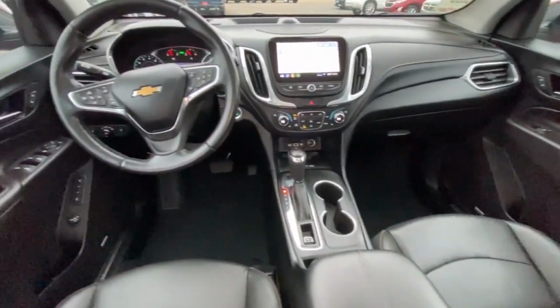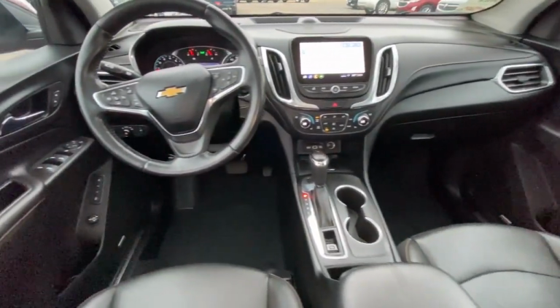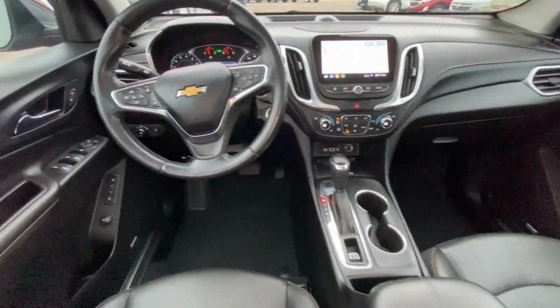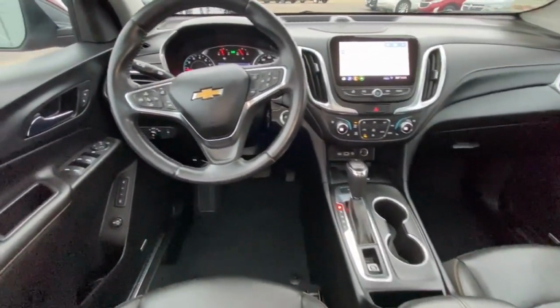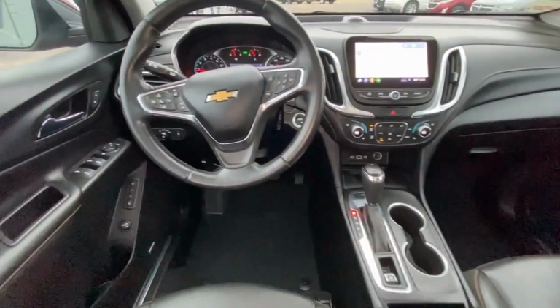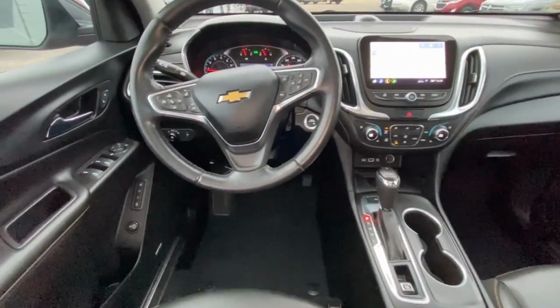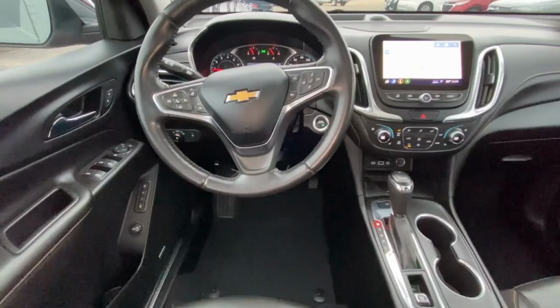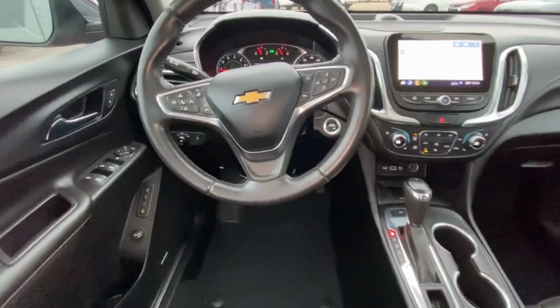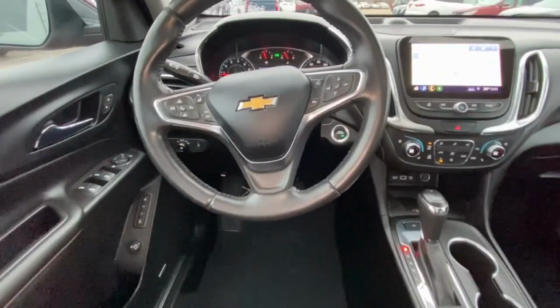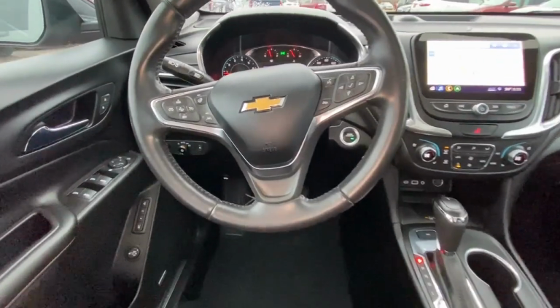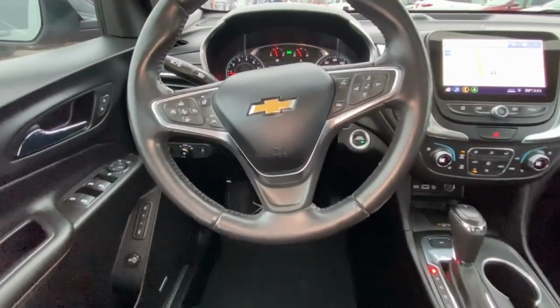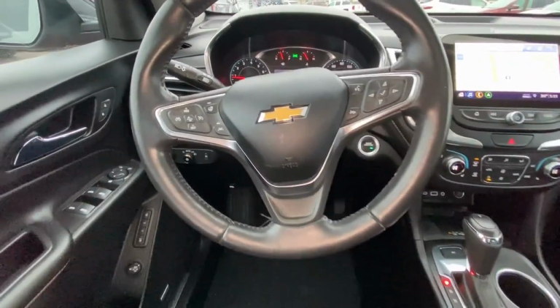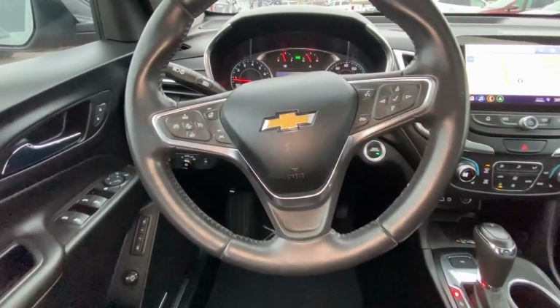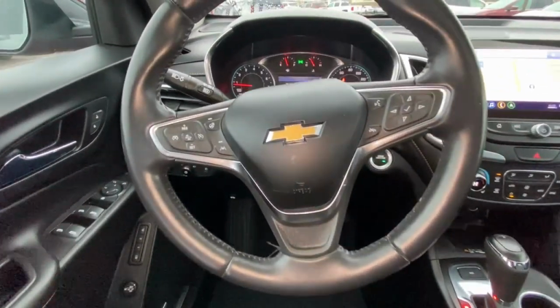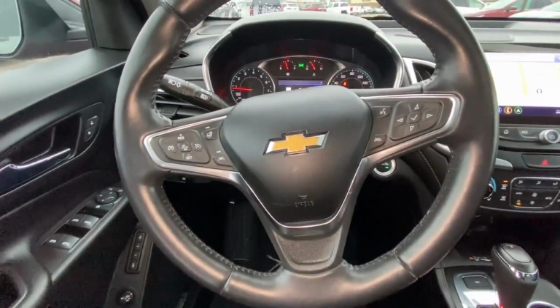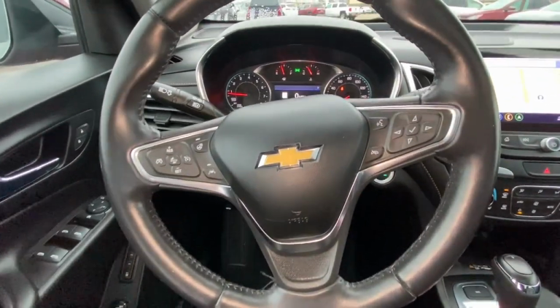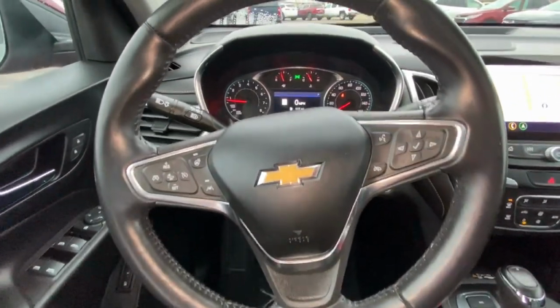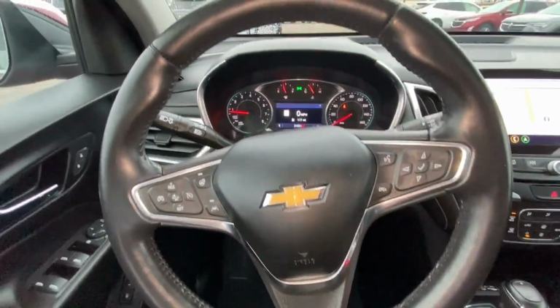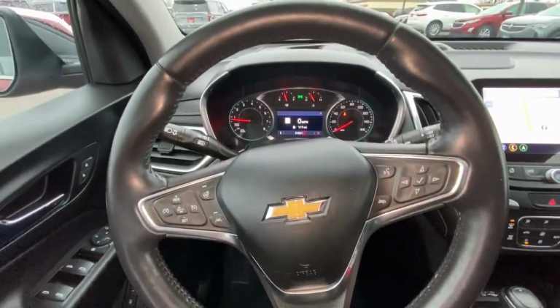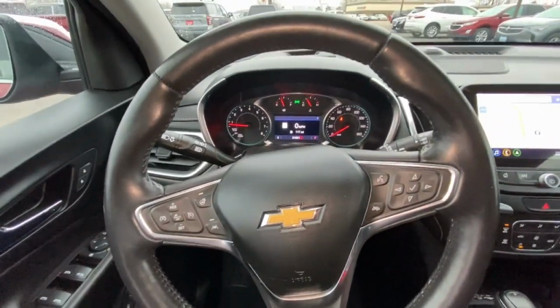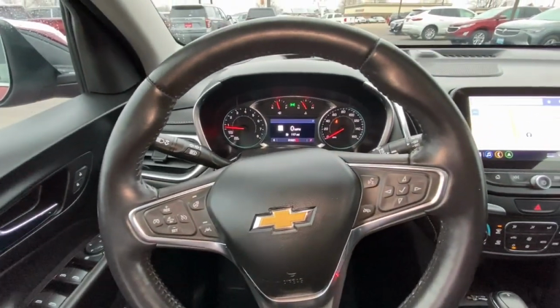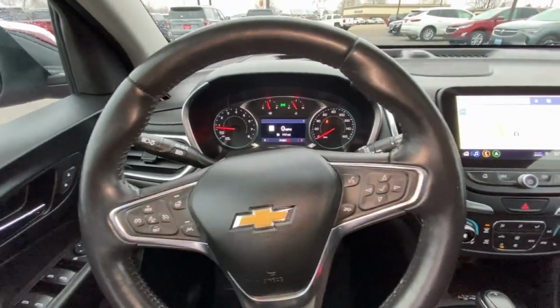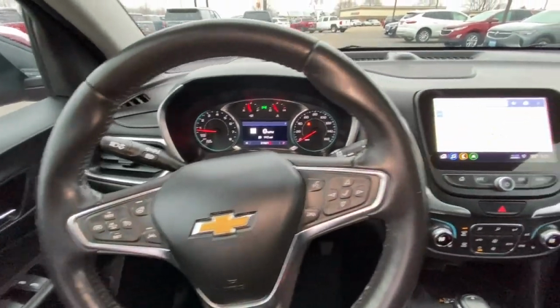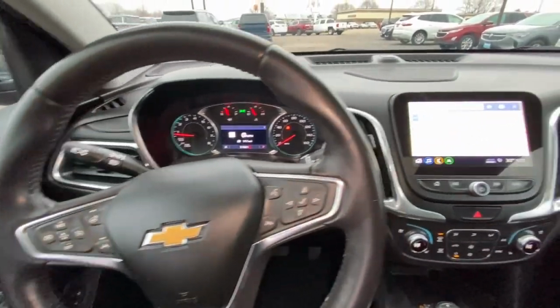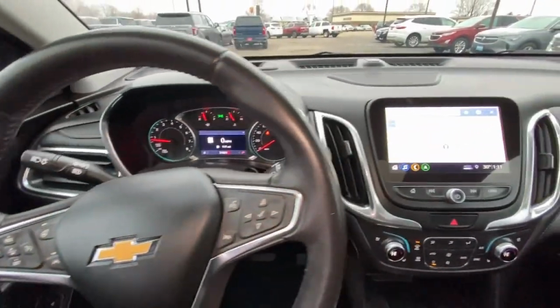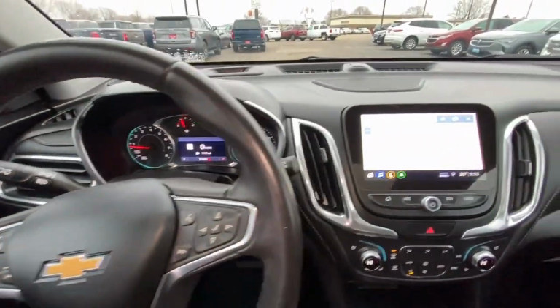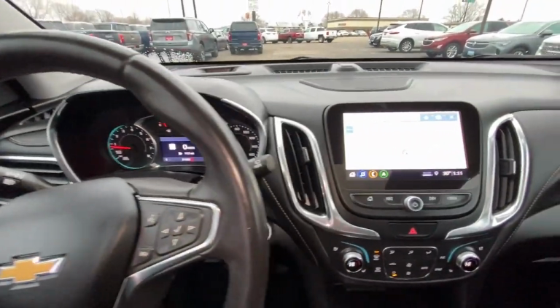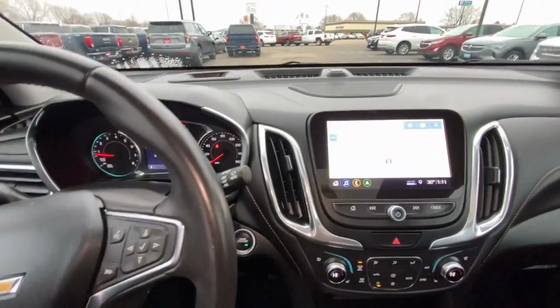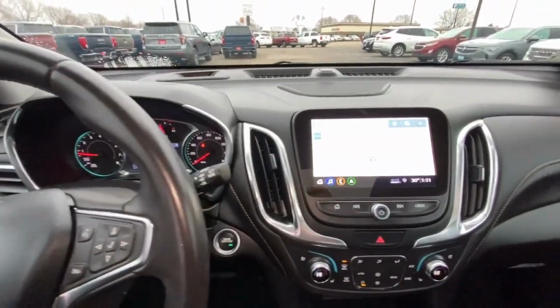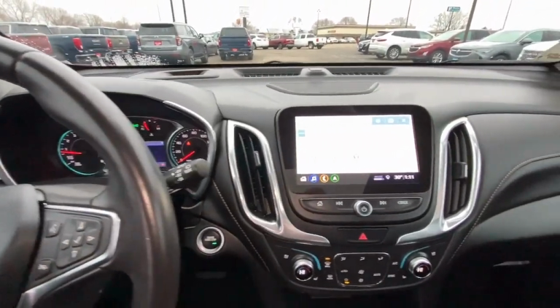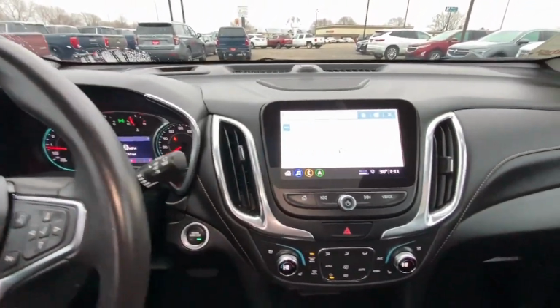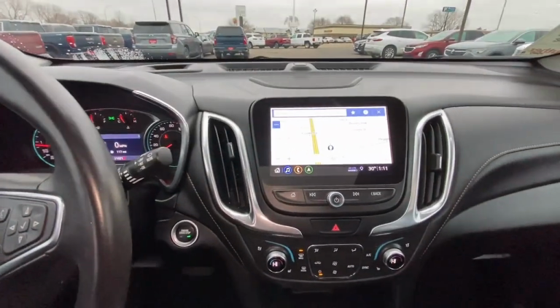Why settle for a vehicle that's merely functional when you can have style as well? Get into the Equinox and go places.